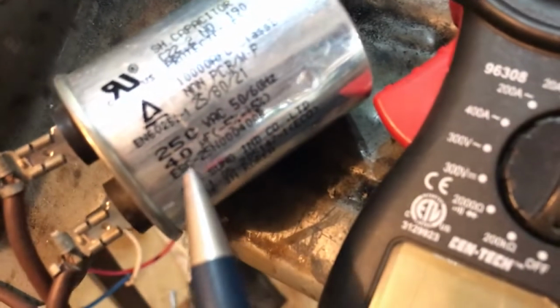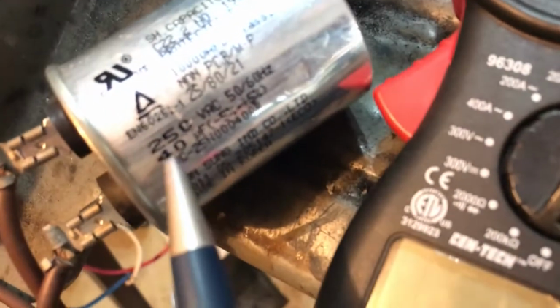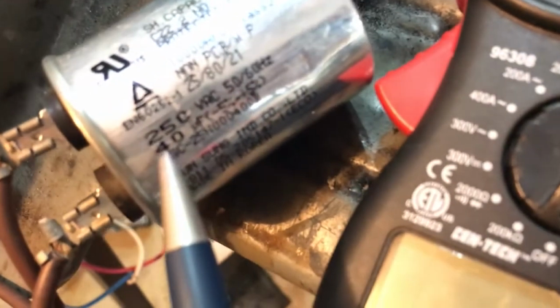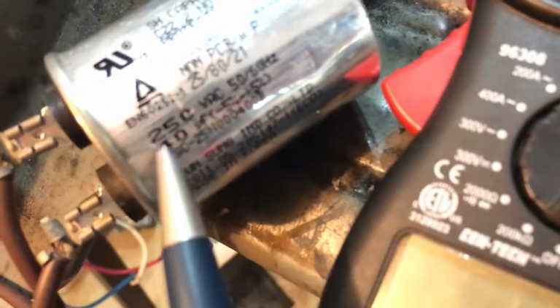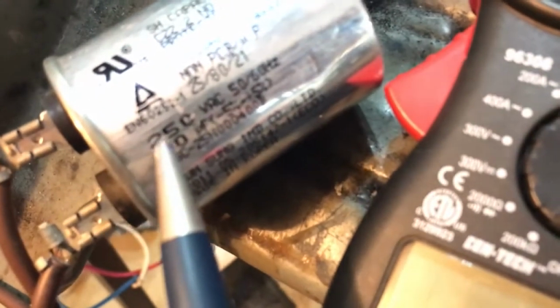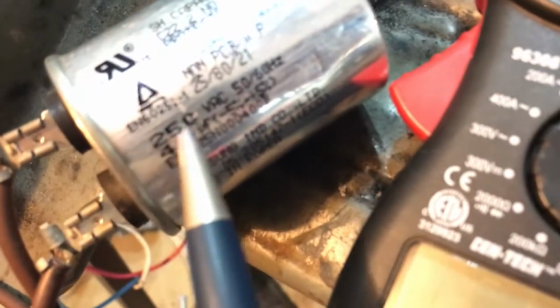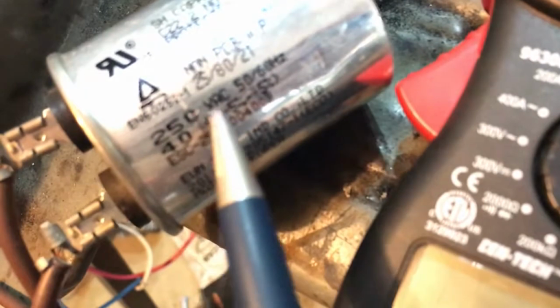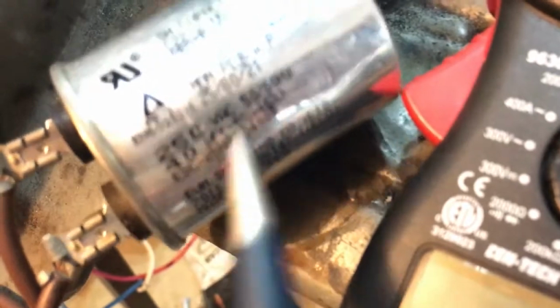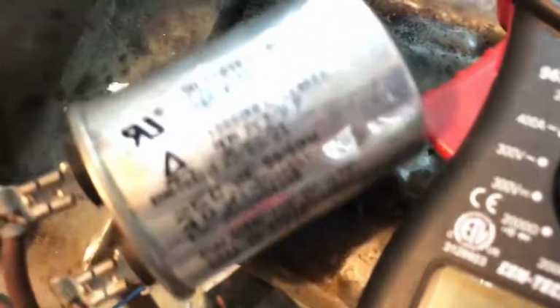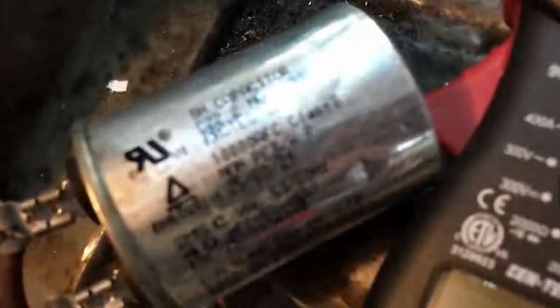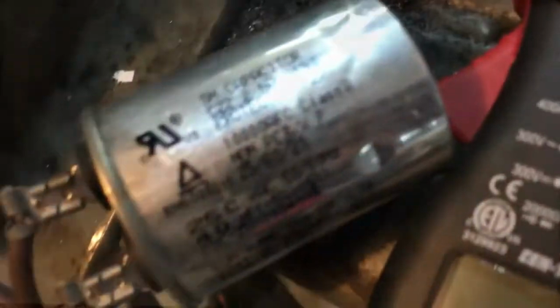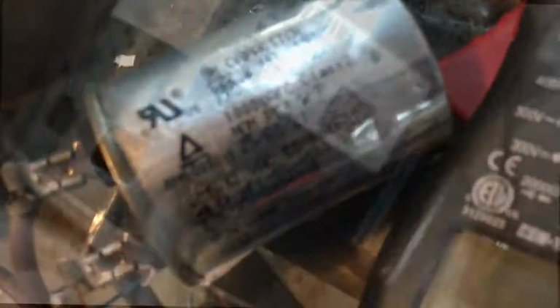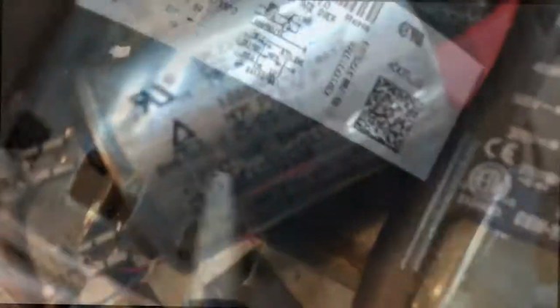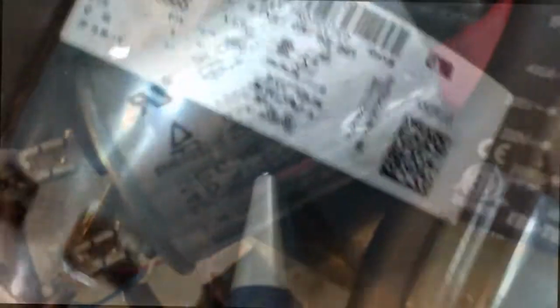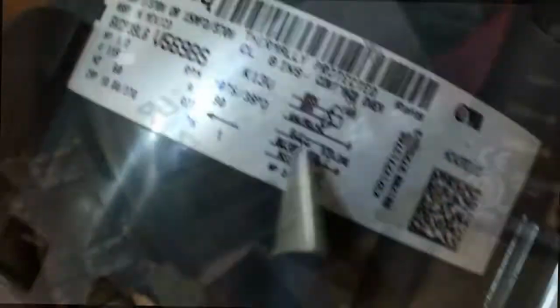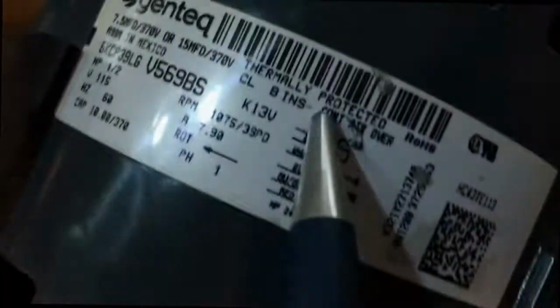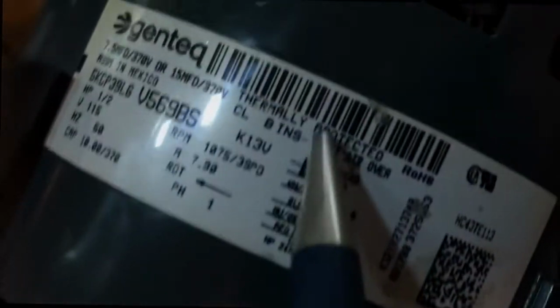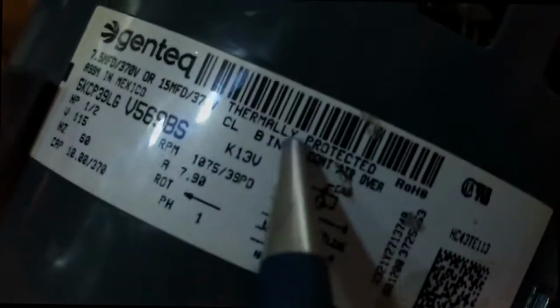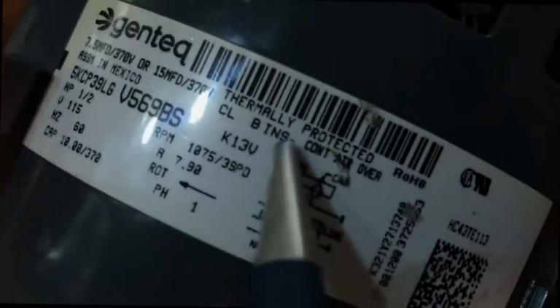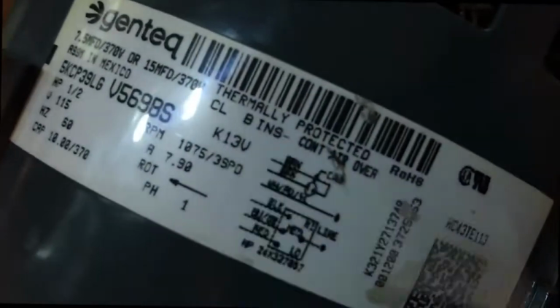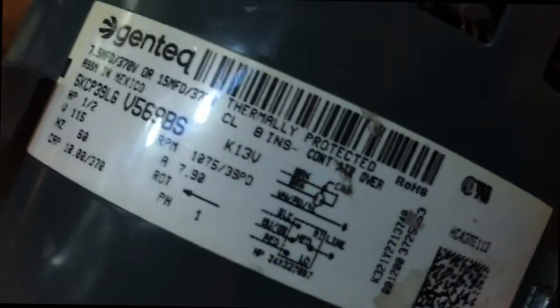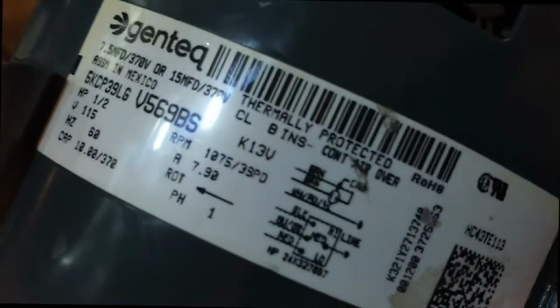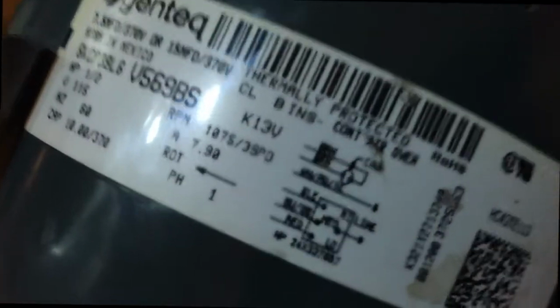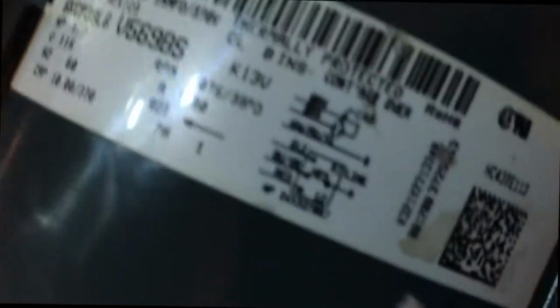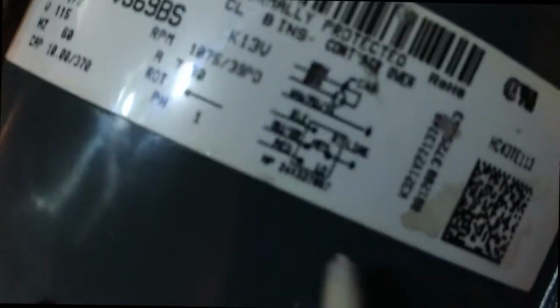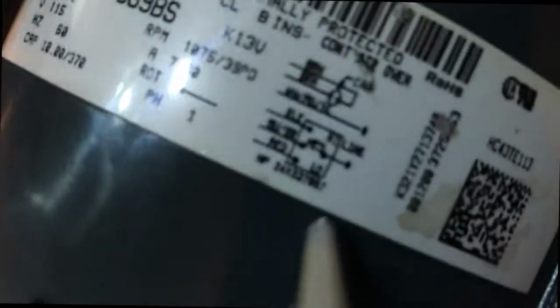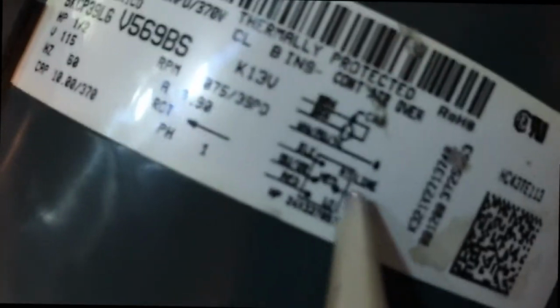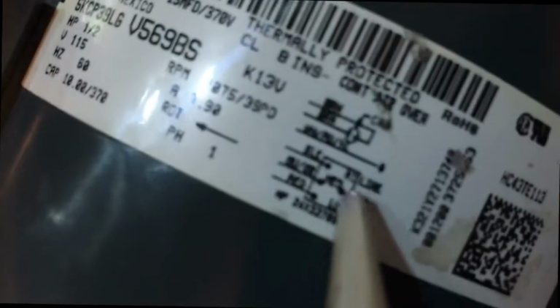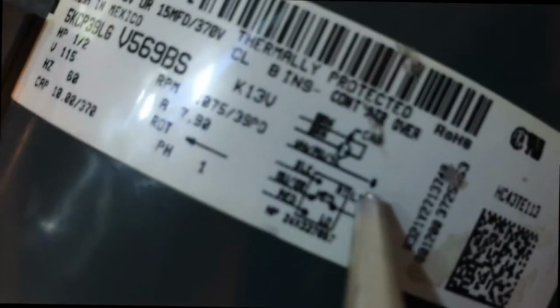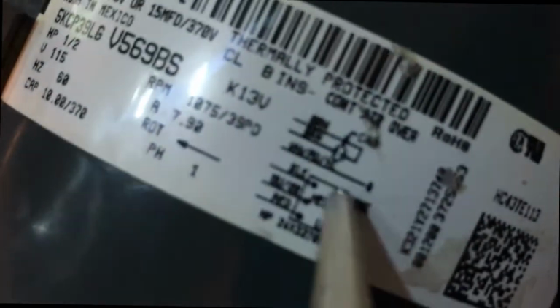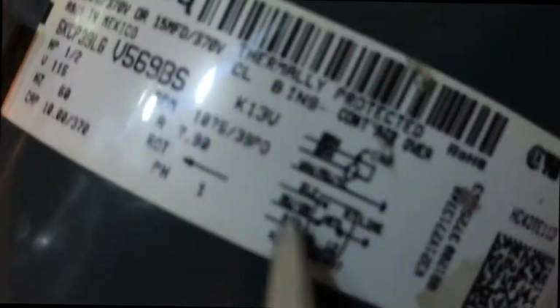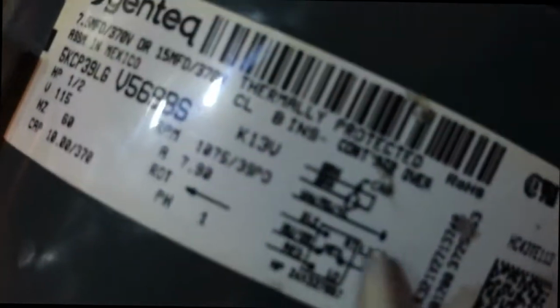If you need to replace the capacitor, make sure you size the farads correctly — this one is 40 microfarads — and match the voltage rating, which is 250 volts on this one. That part of the diagram is done.